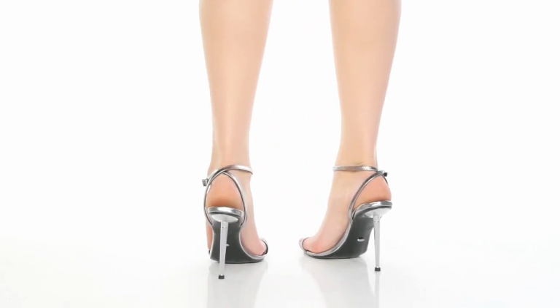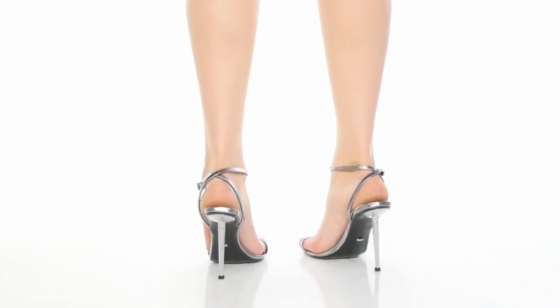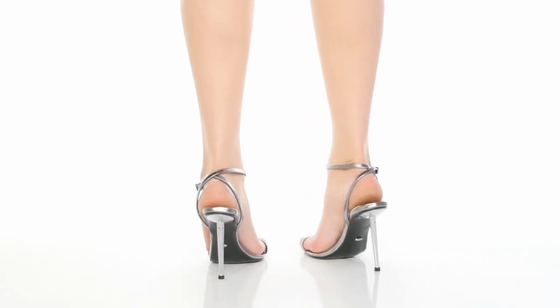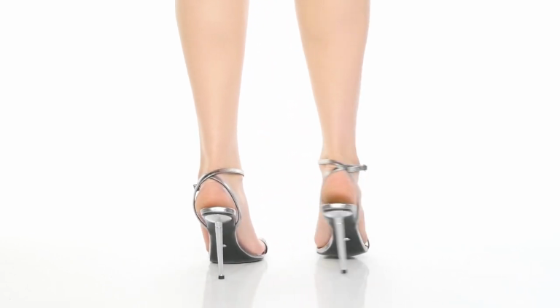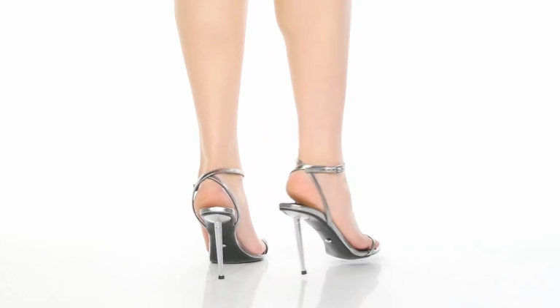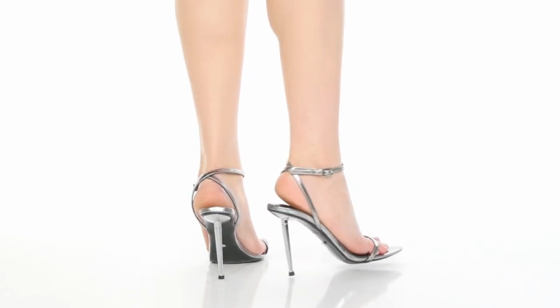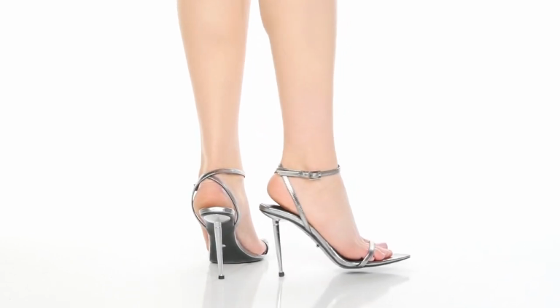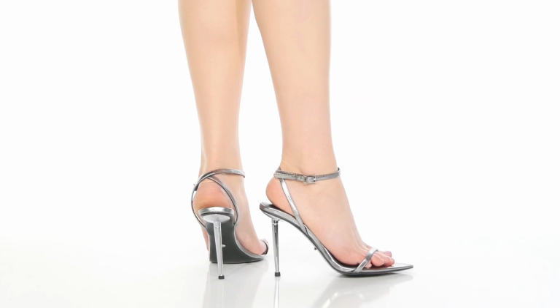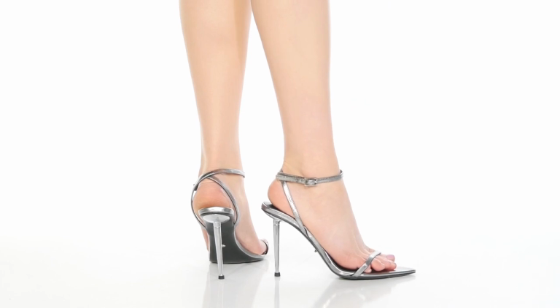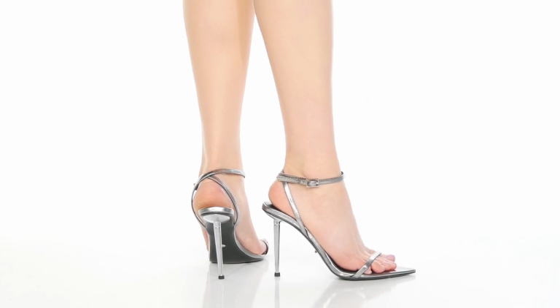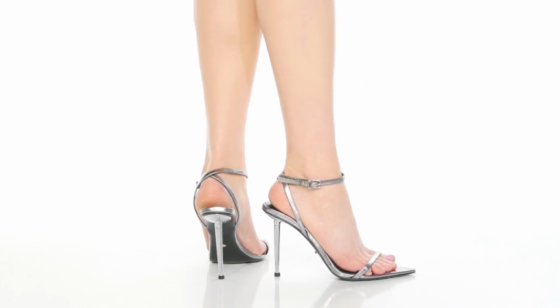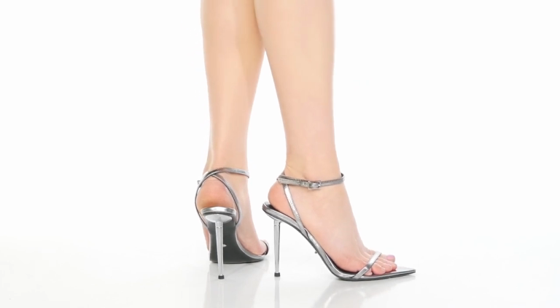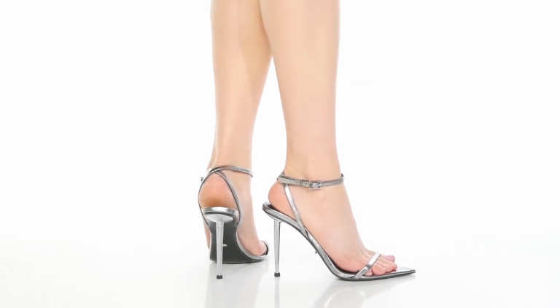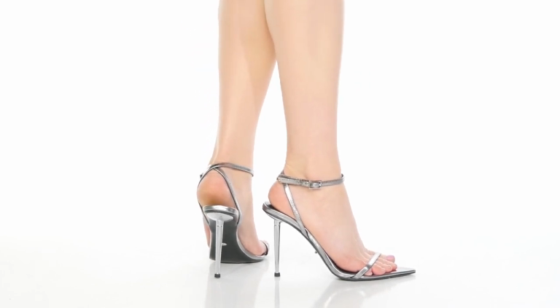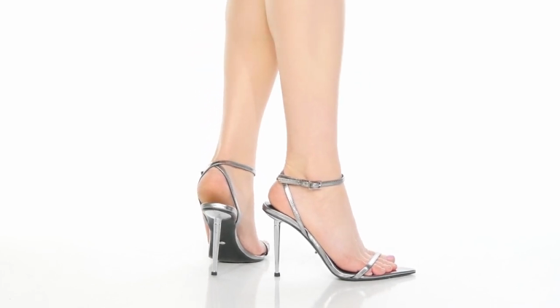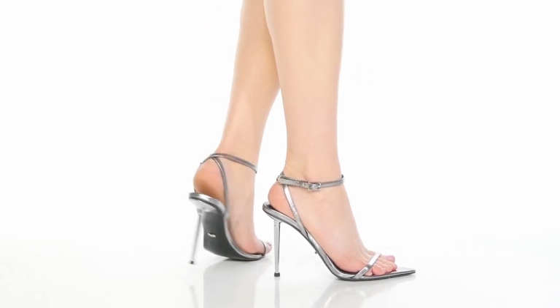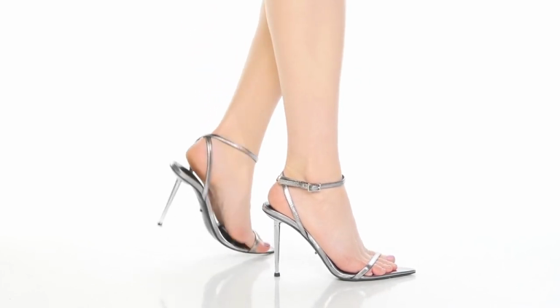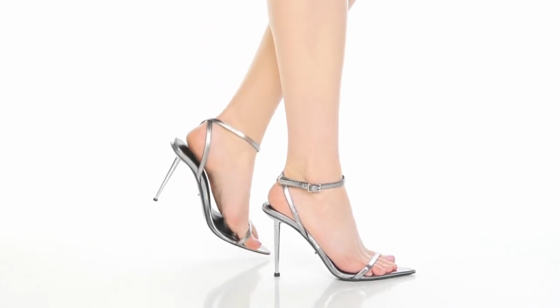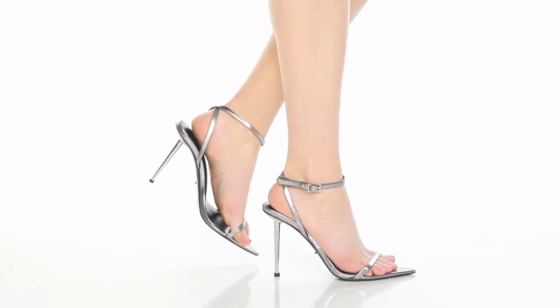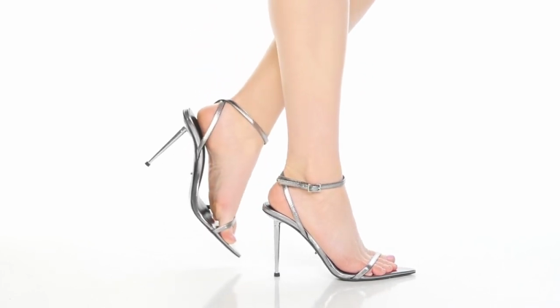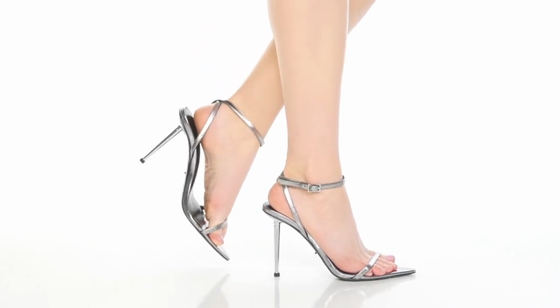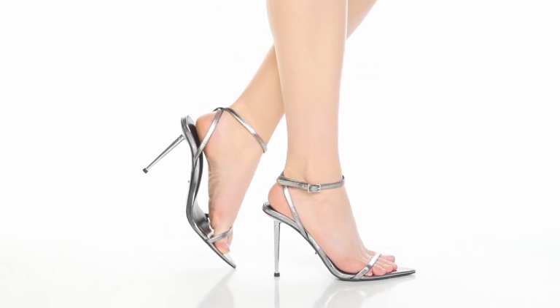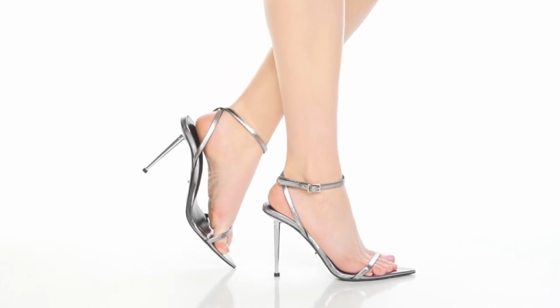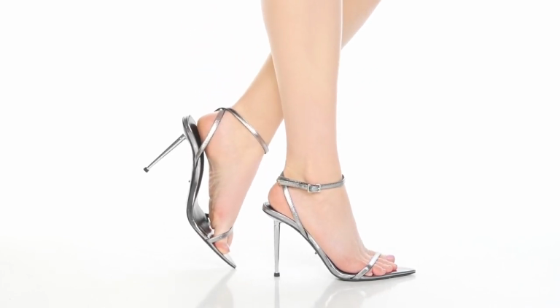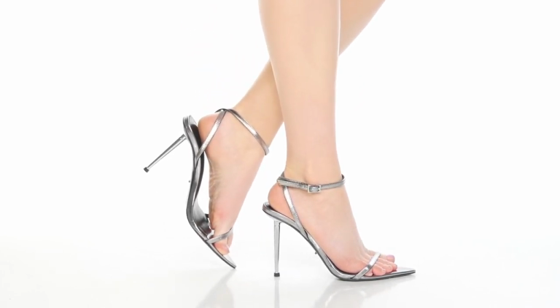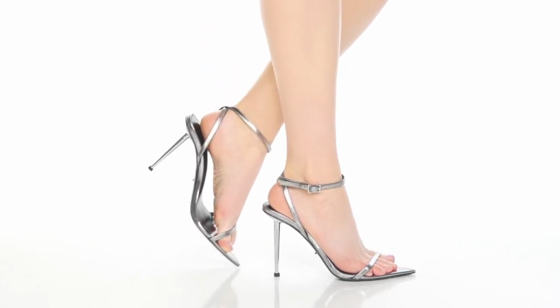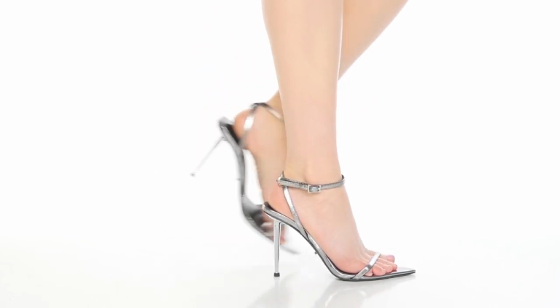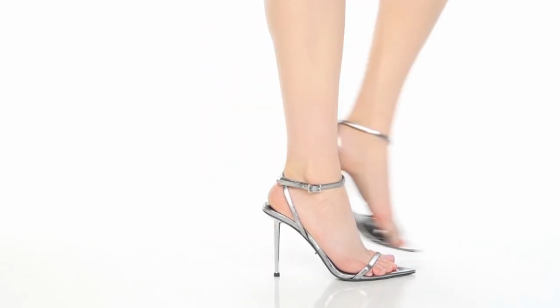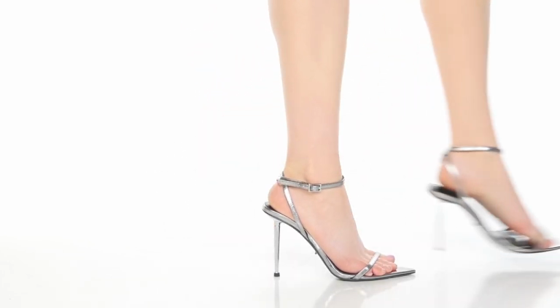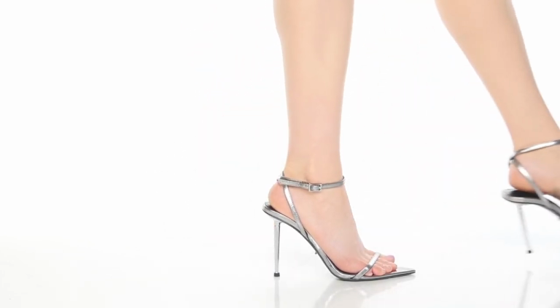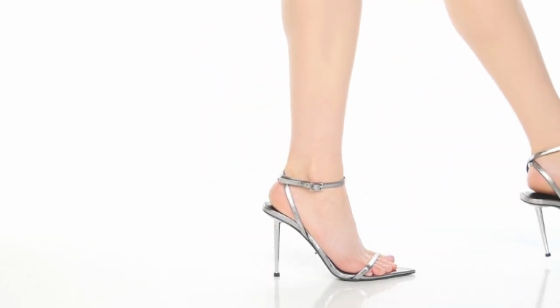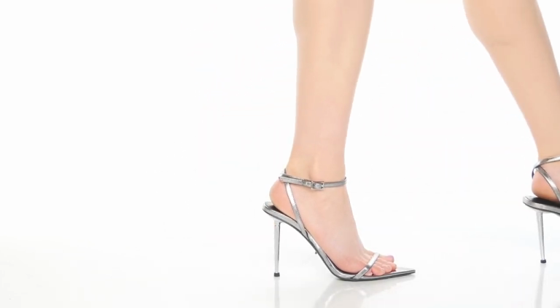That stunning heel has a metallic construction and gives you a 3.5 inch boost of height and style, while the outsole is super durable and well textured.